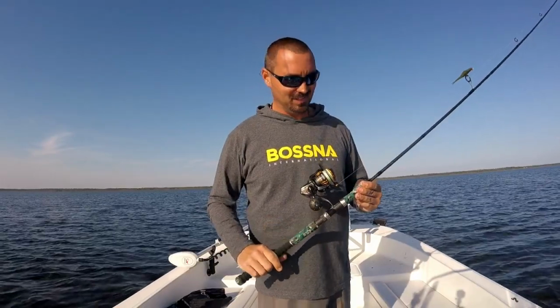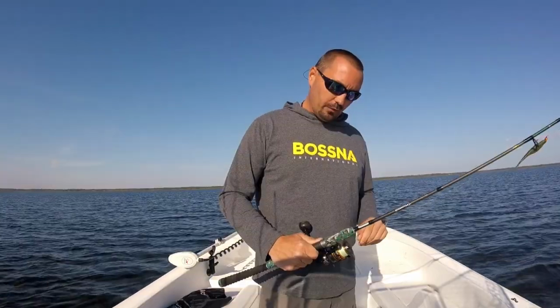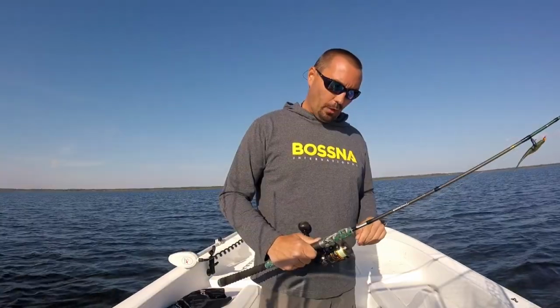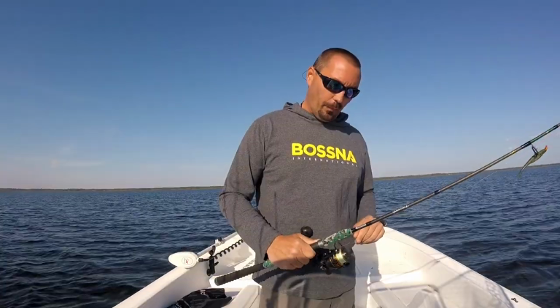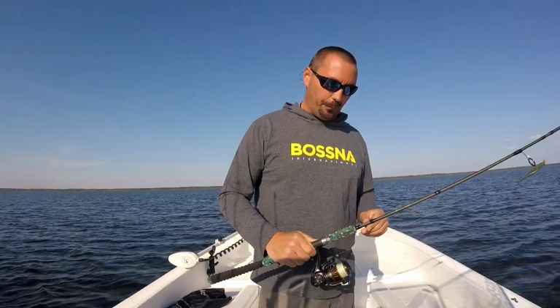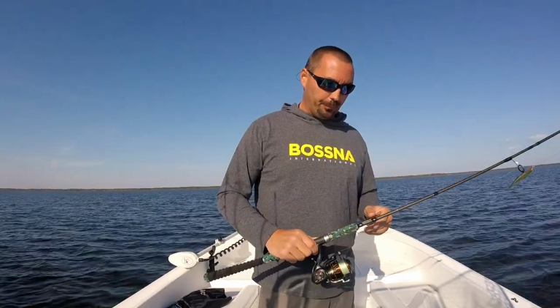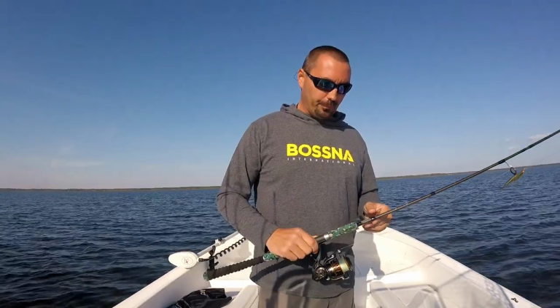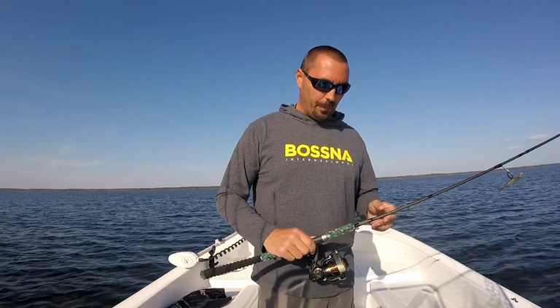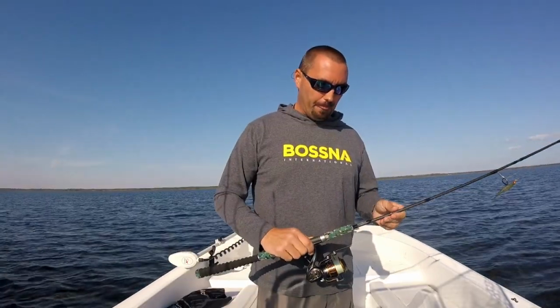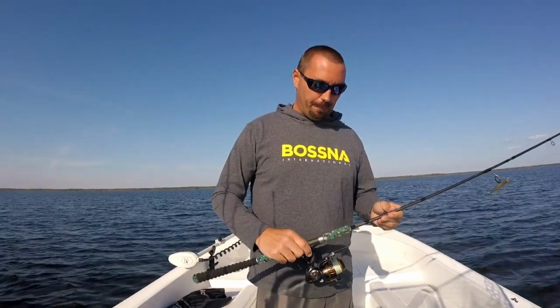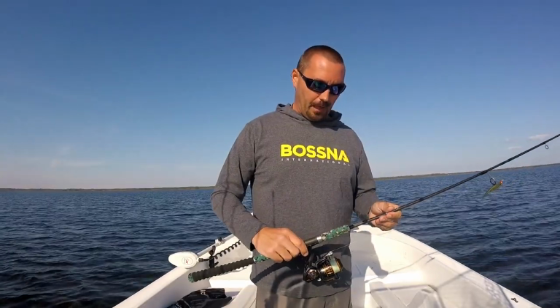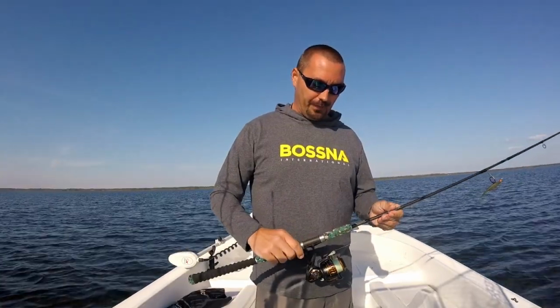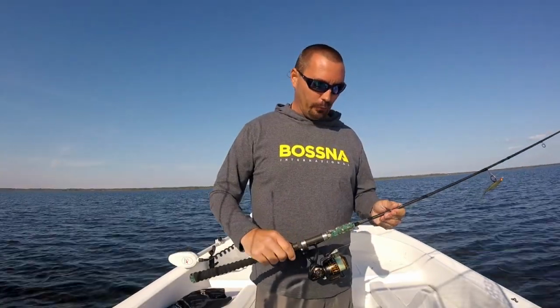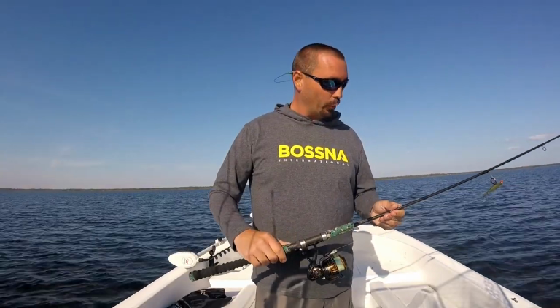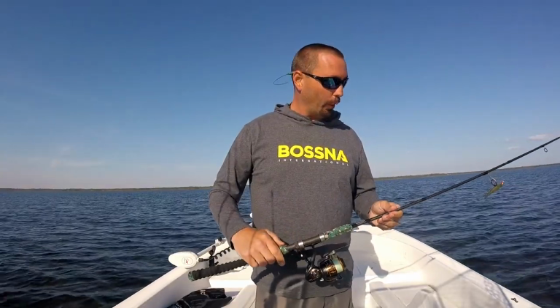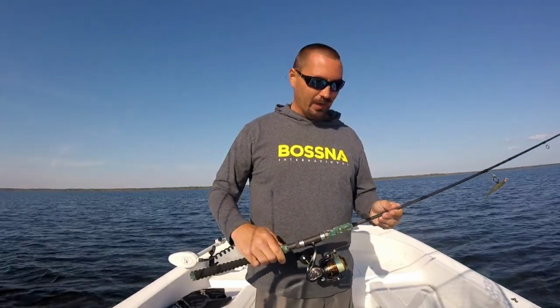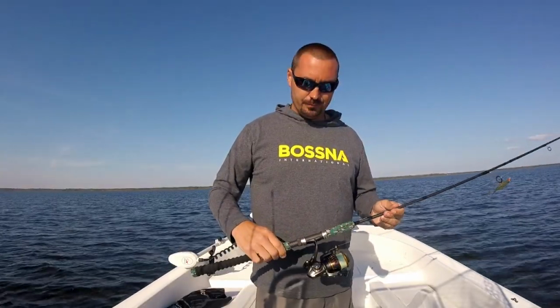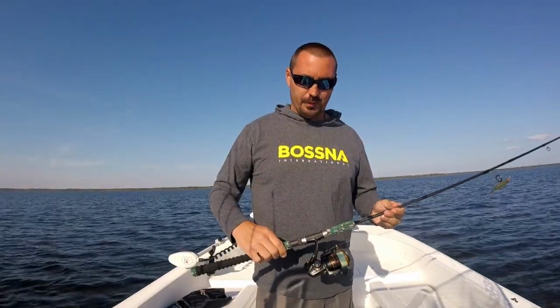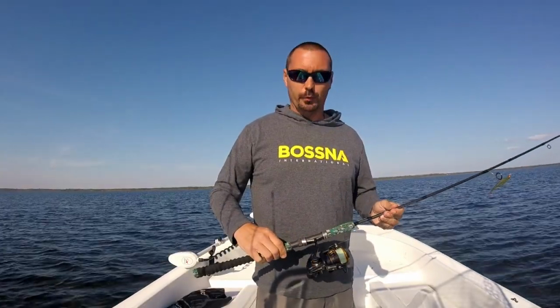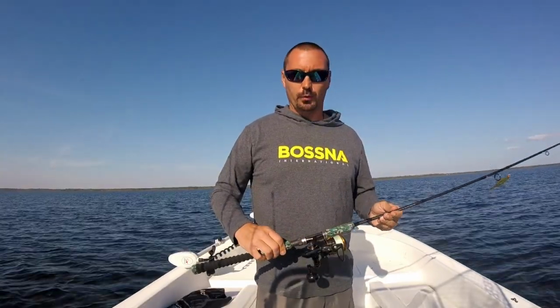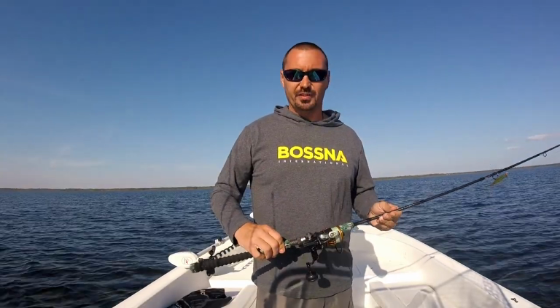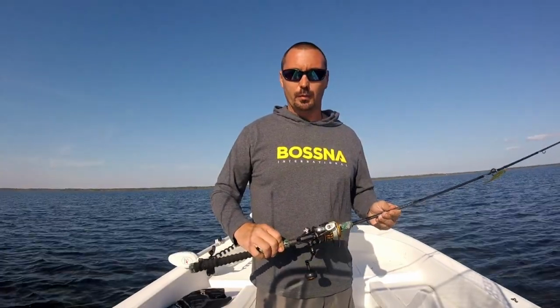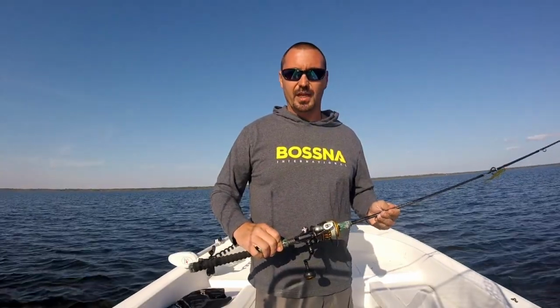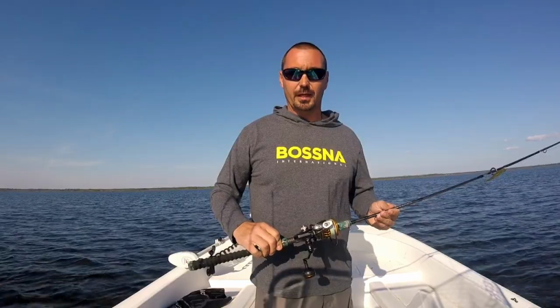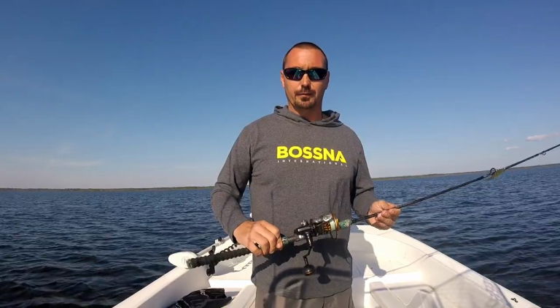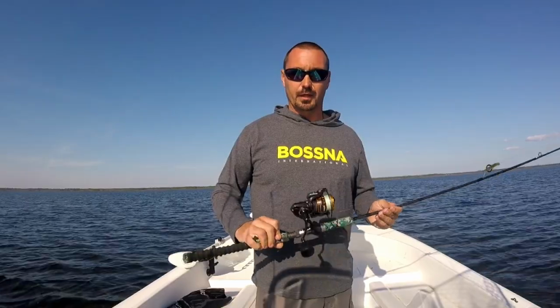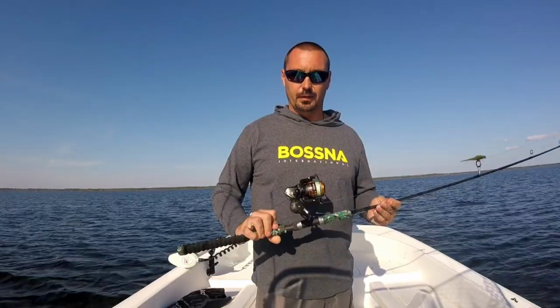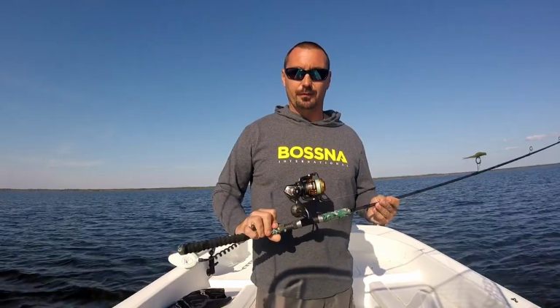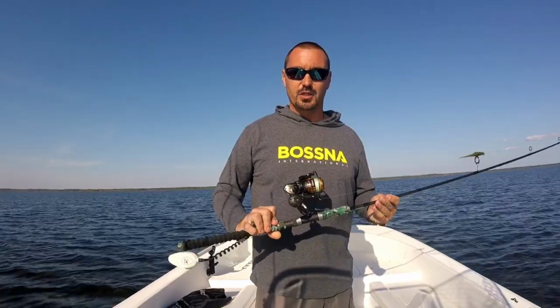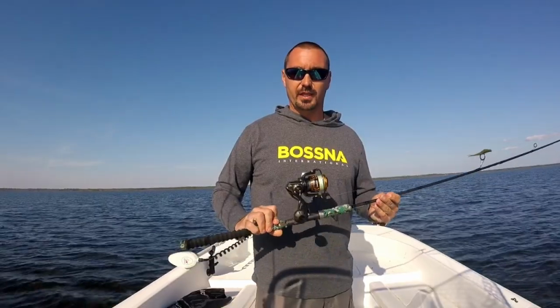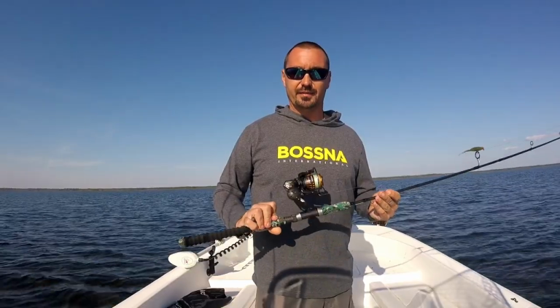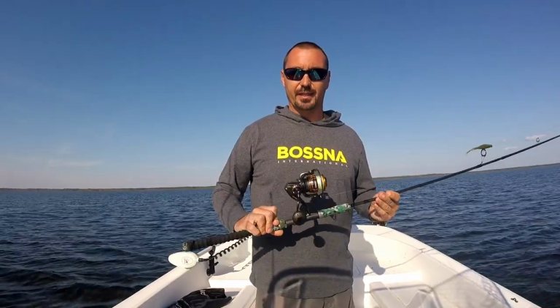So I think we're going to go out and see what kind of fish we can get today.